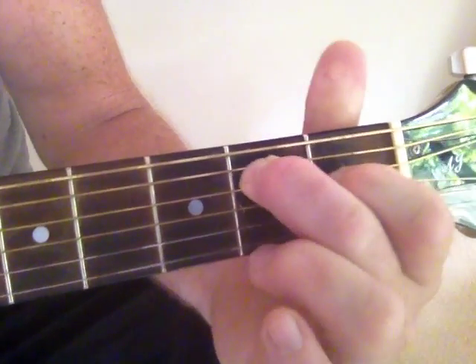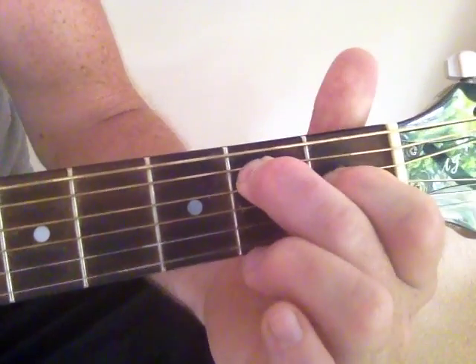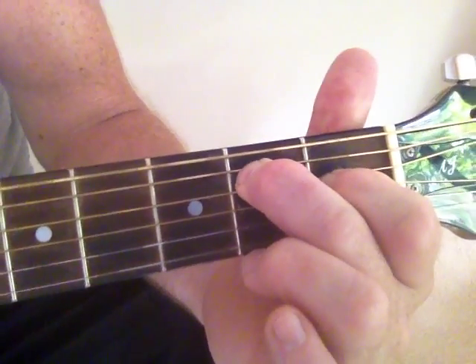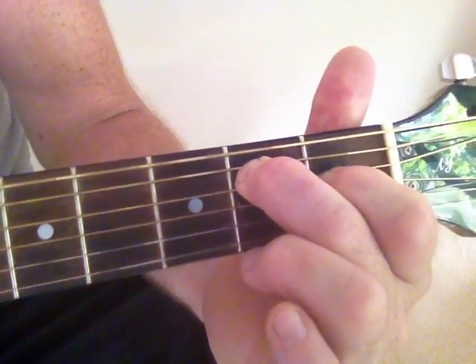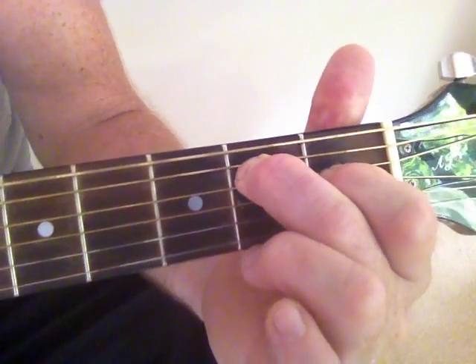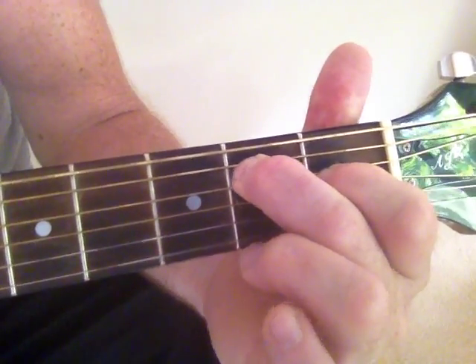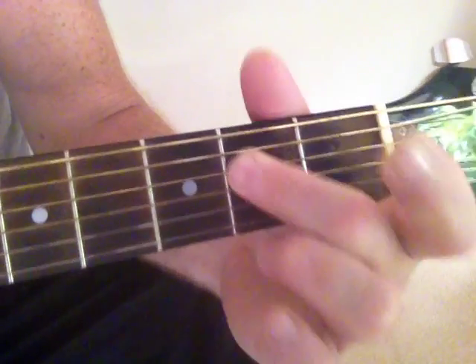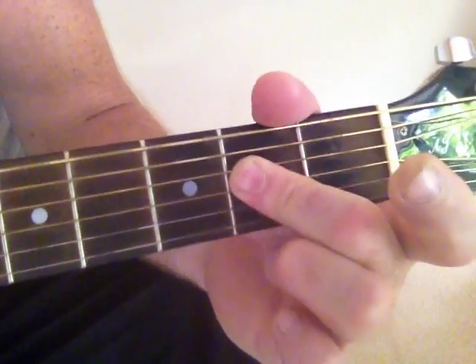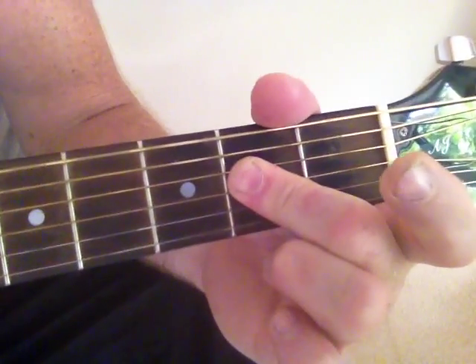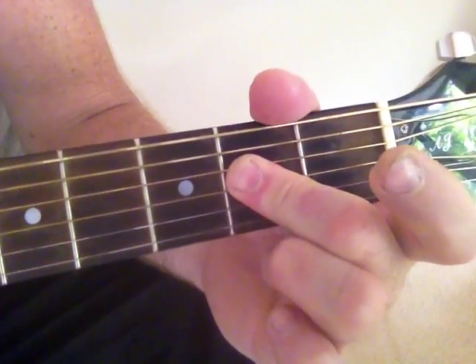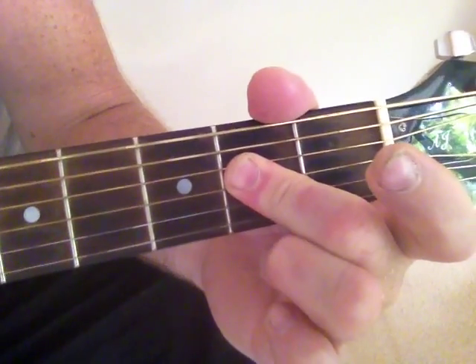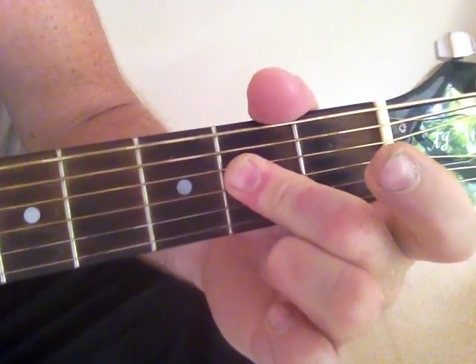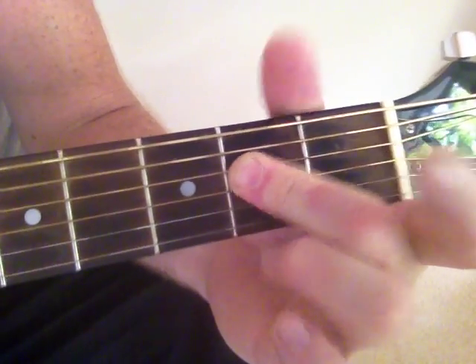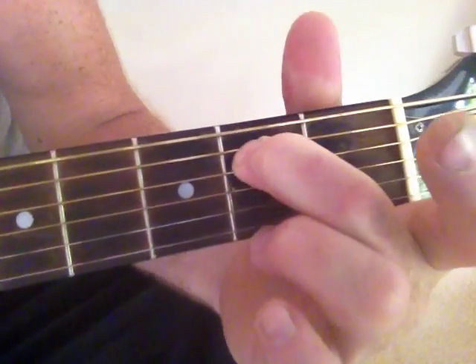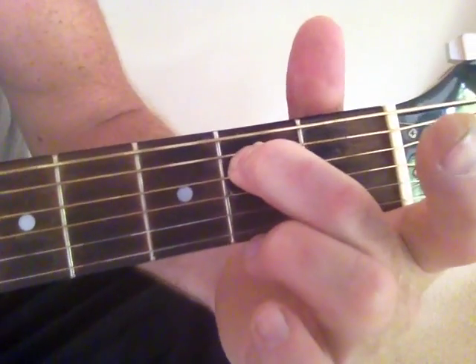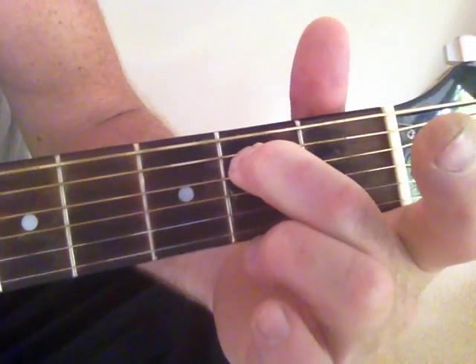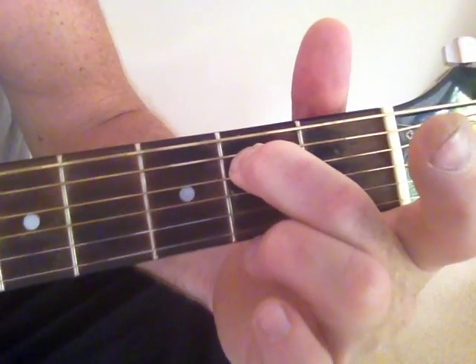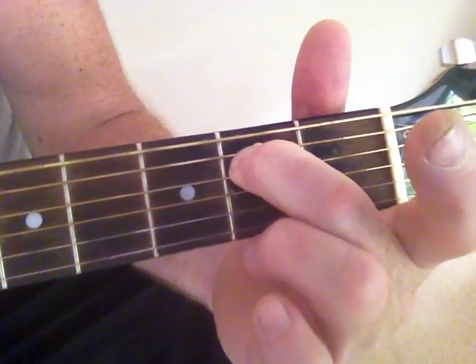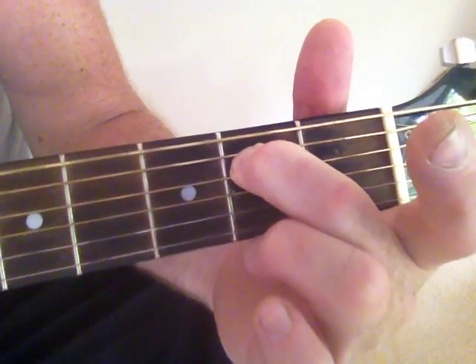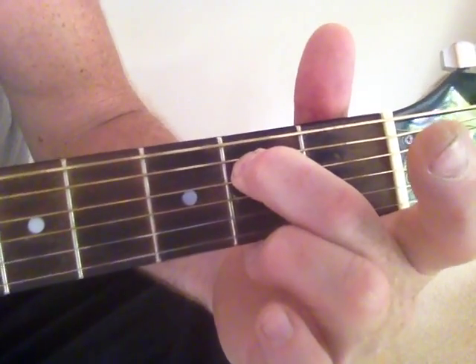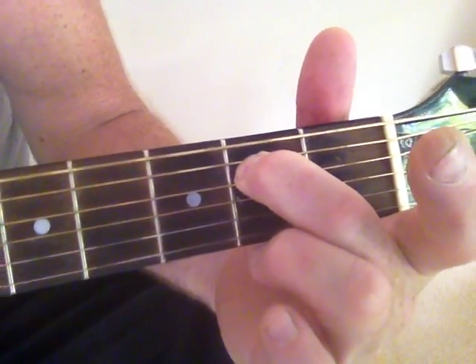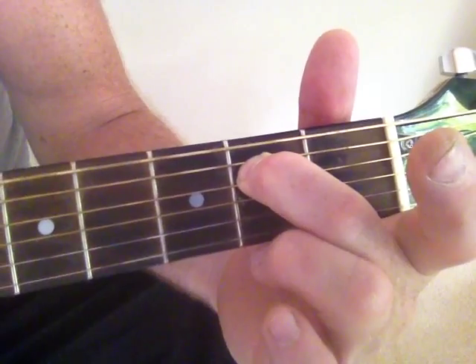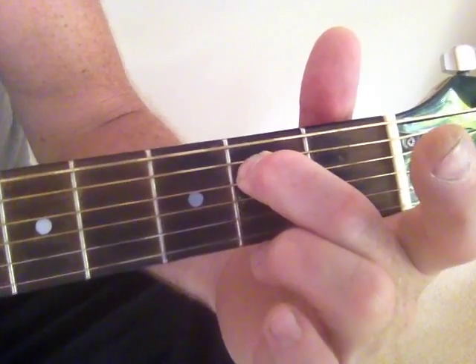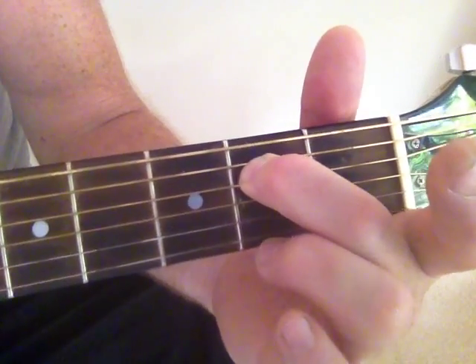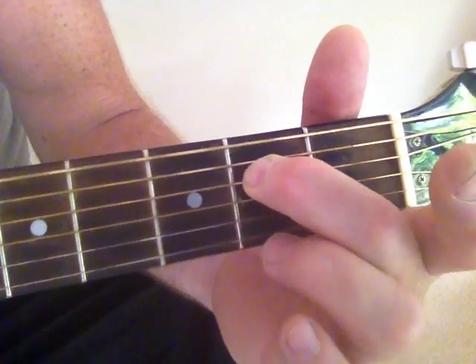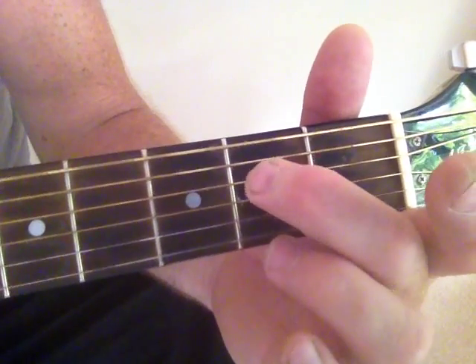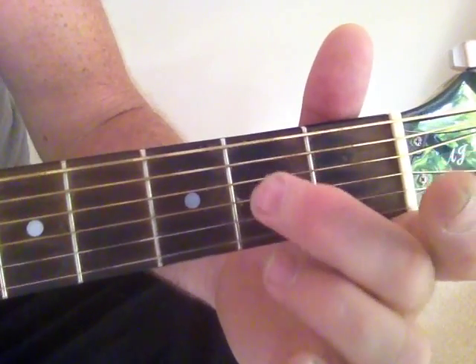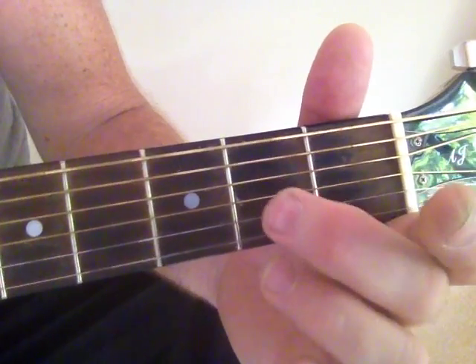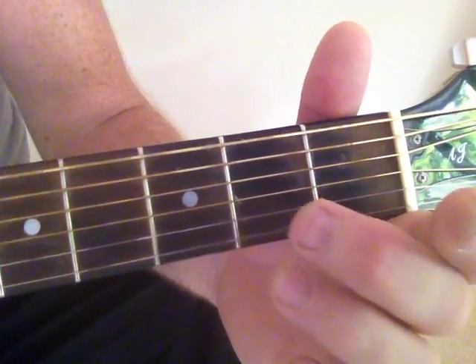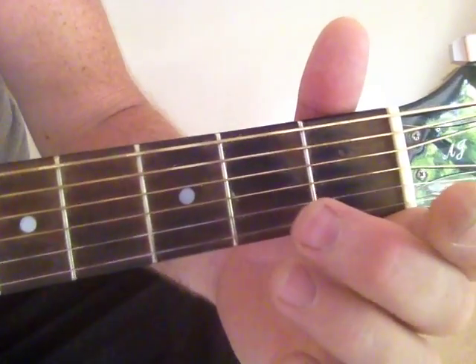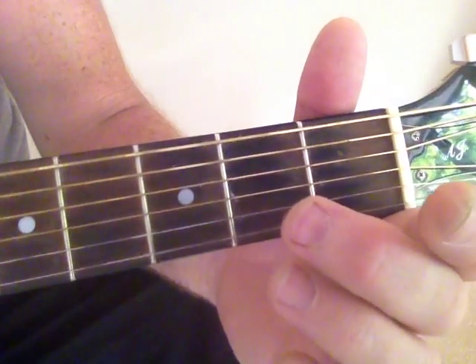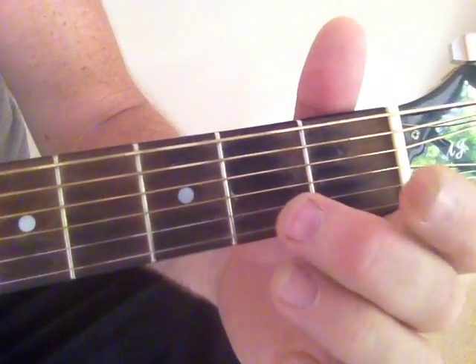E, A, E minor — all just really small movements.